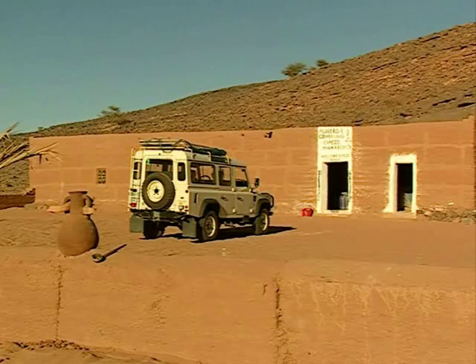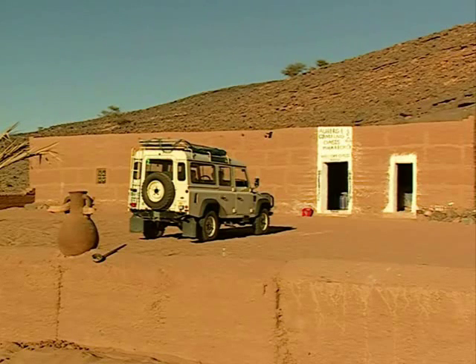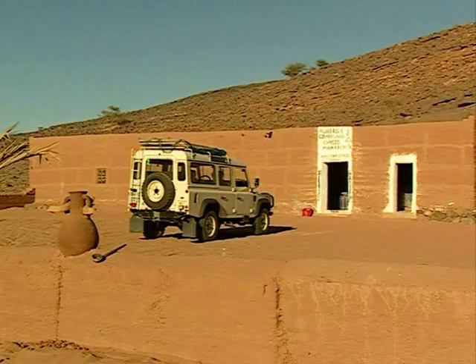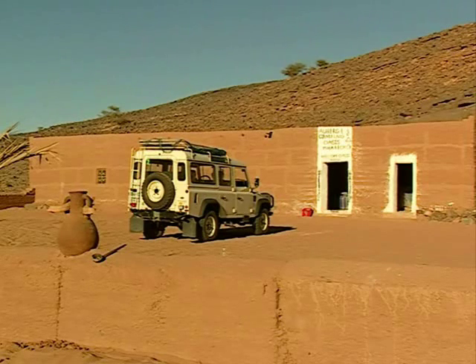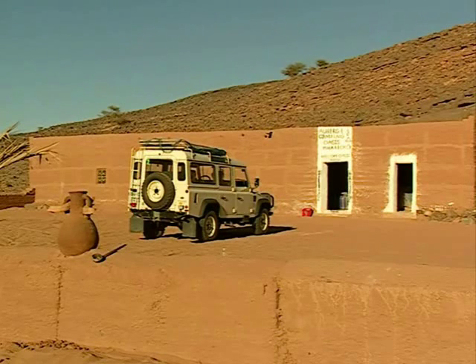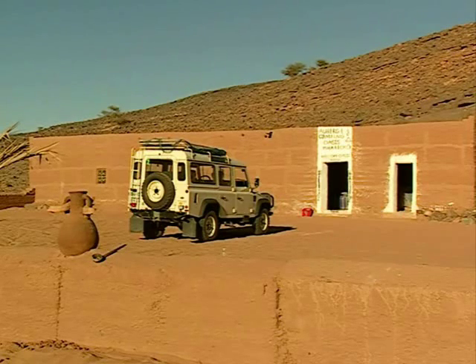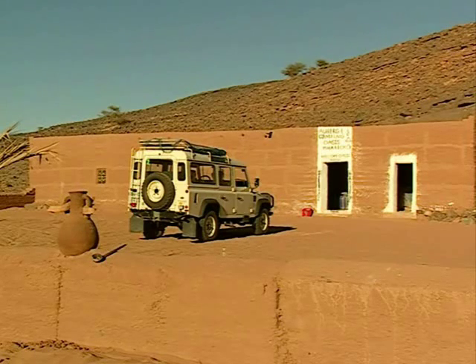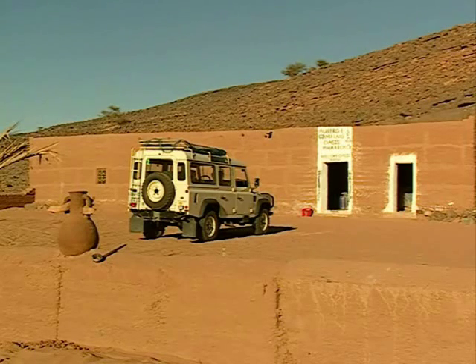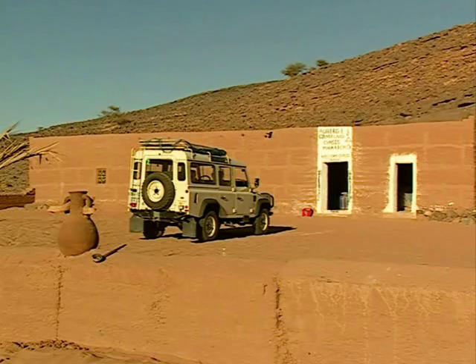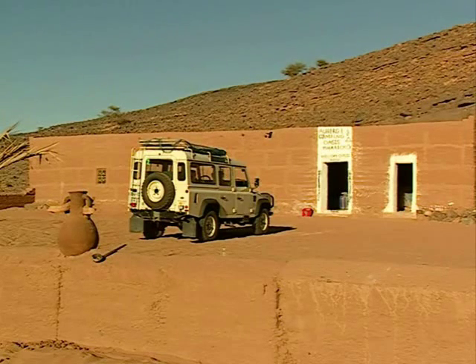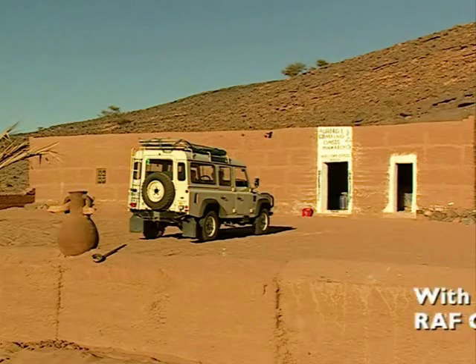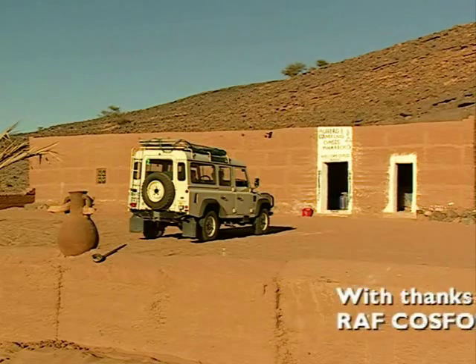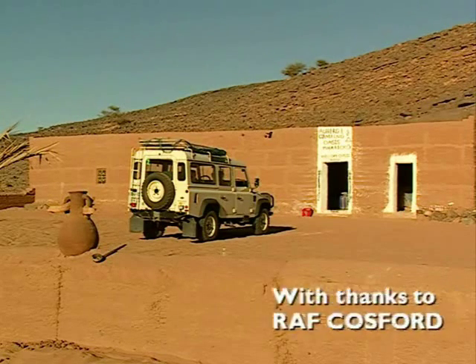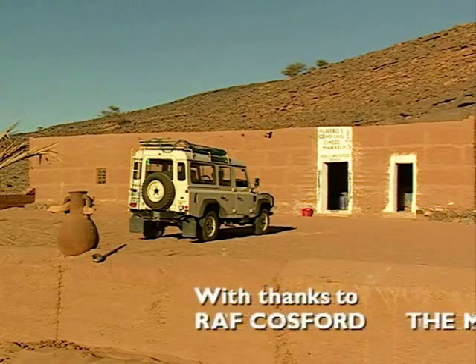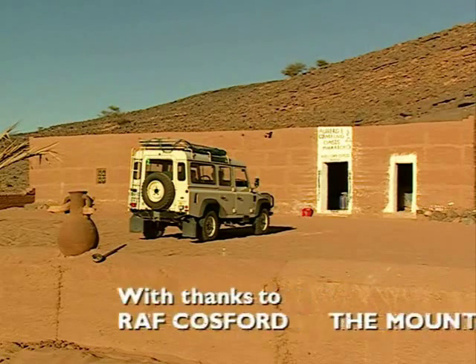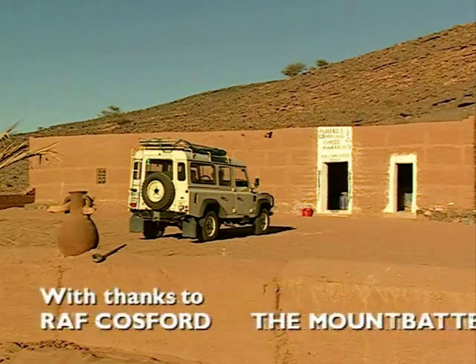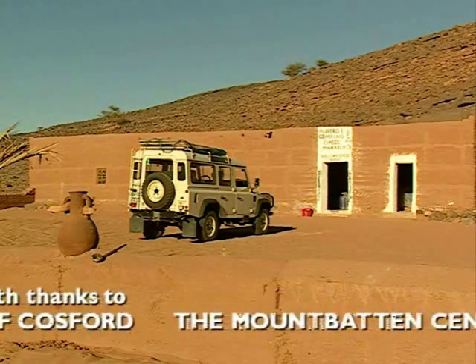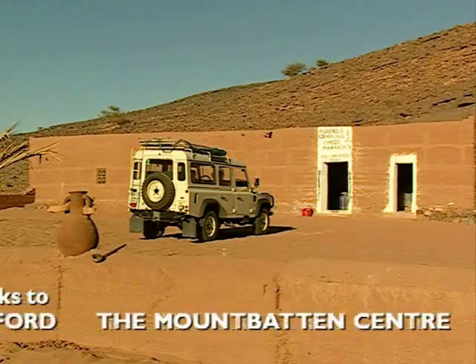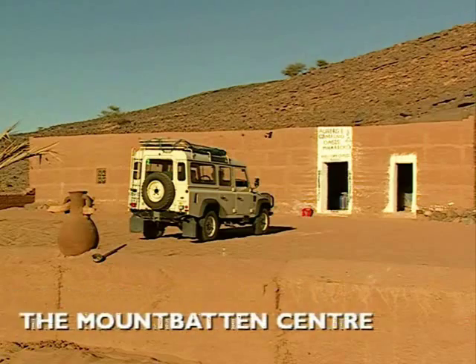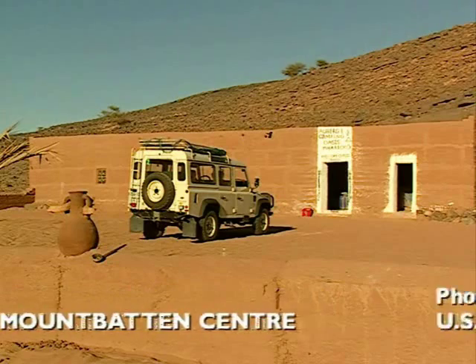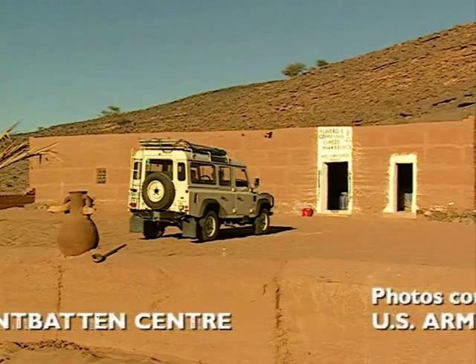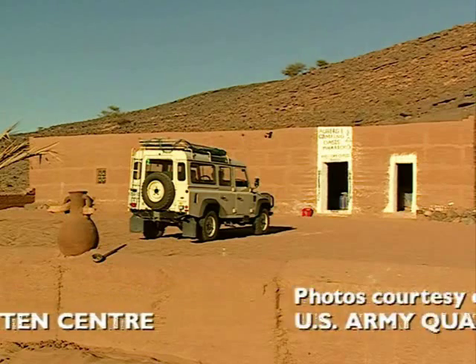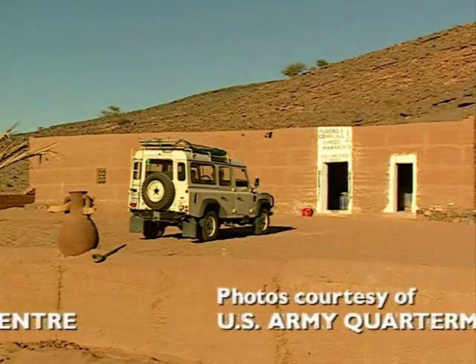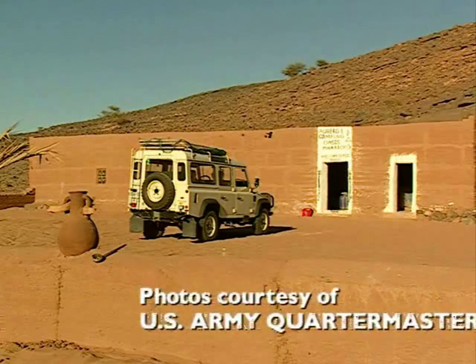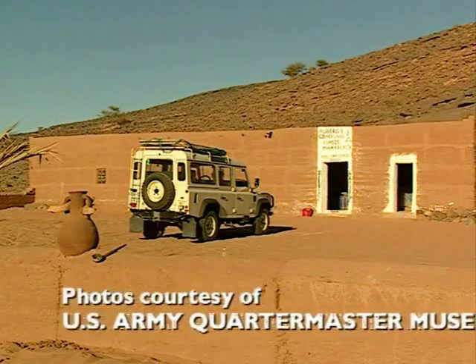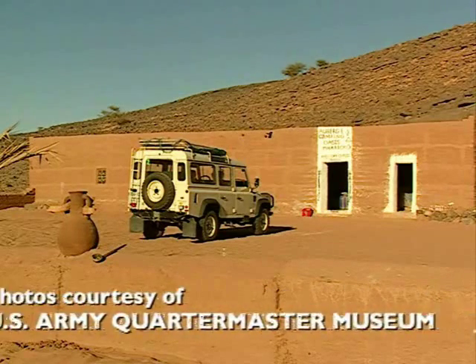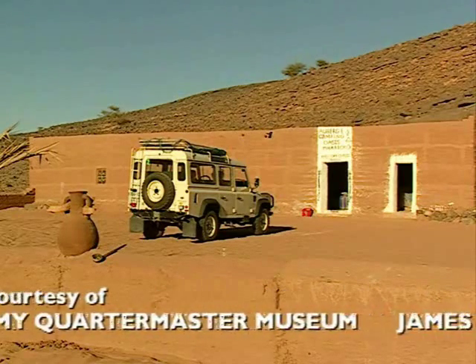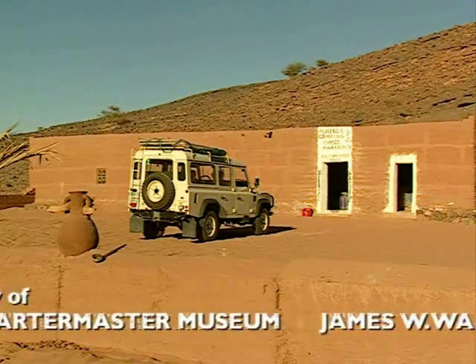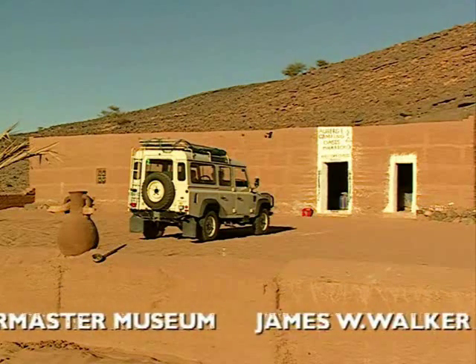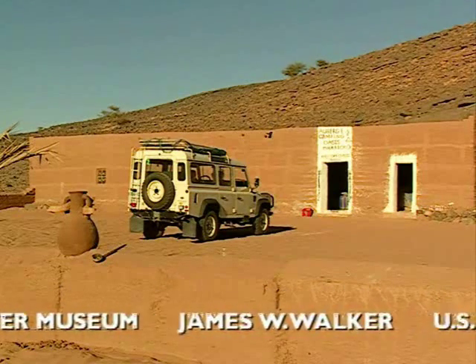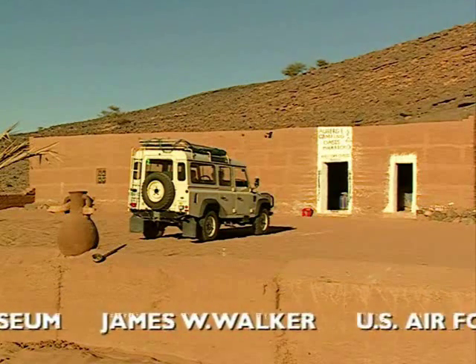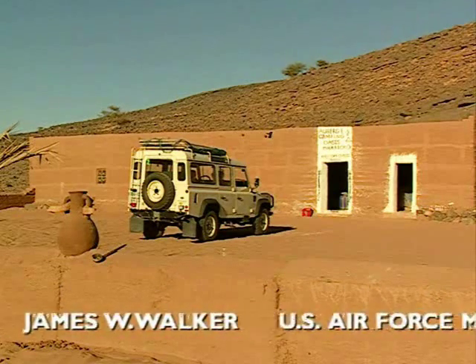So why did you walk? You know you're supposed to stay with your vehicle. Well, it looked like a really nice walk — couldn't resist it. You're crazy. No, I'm not.